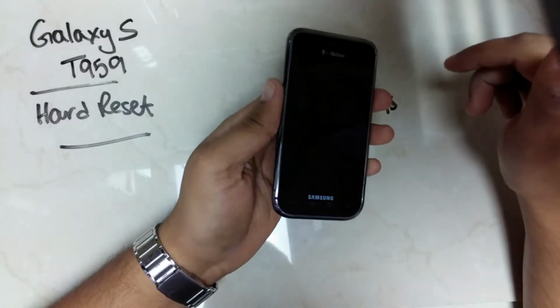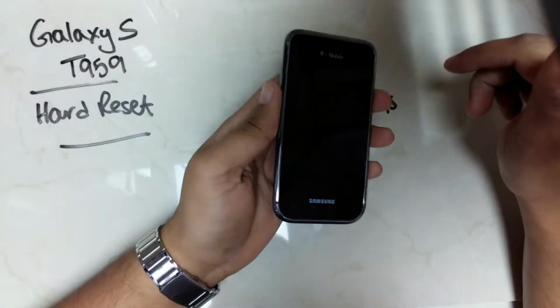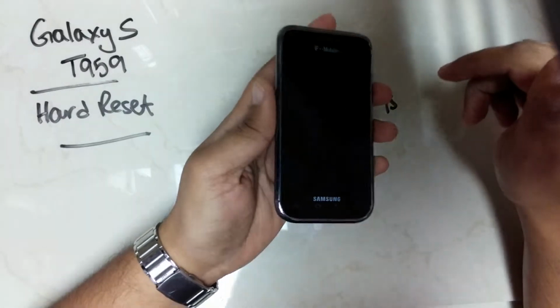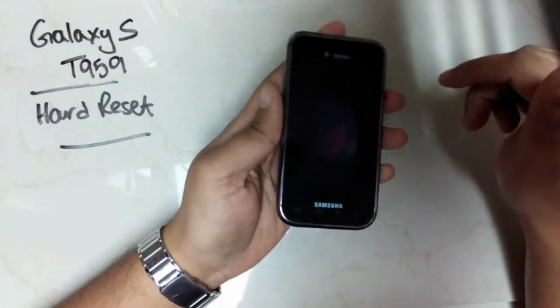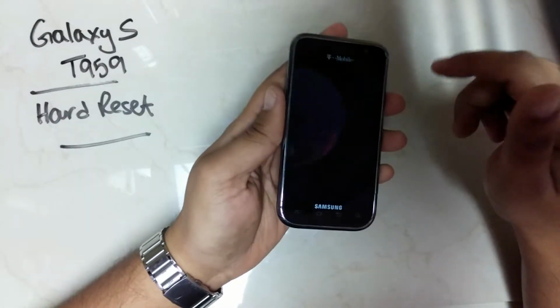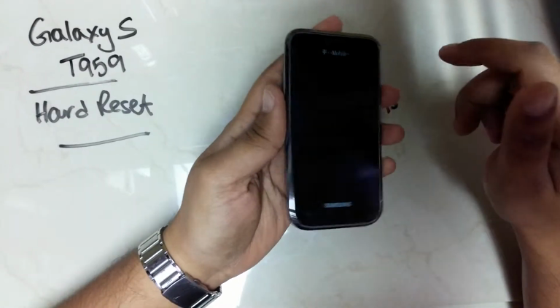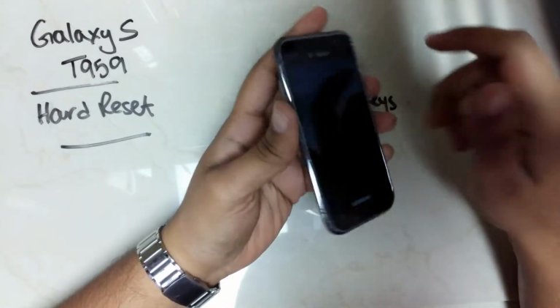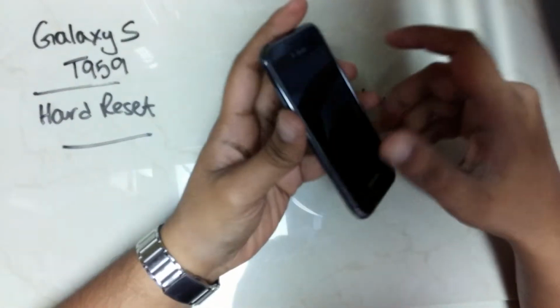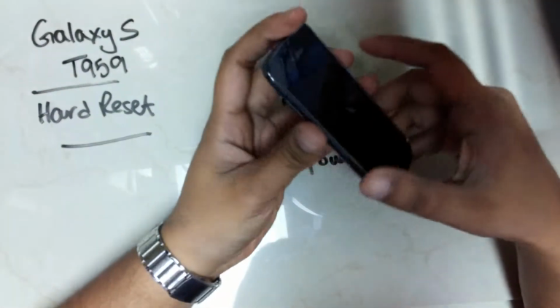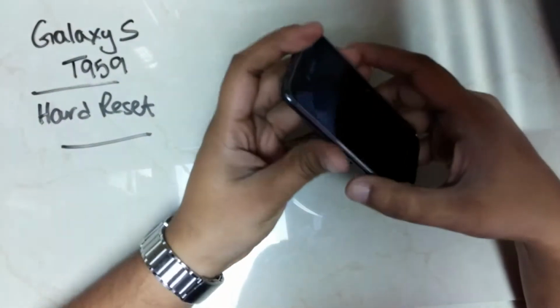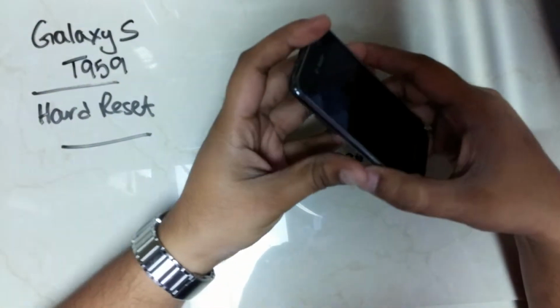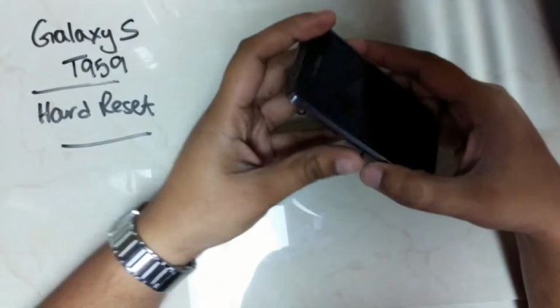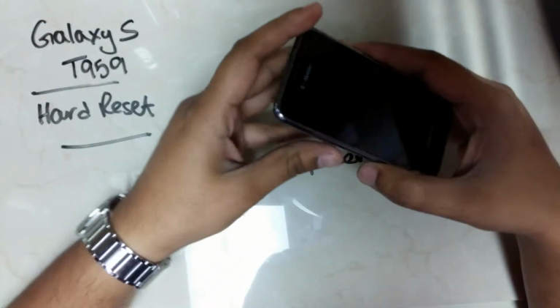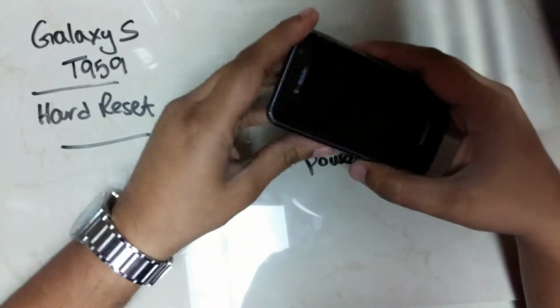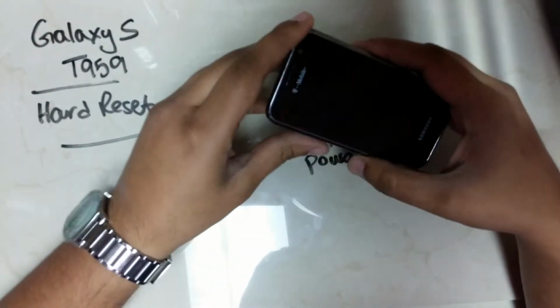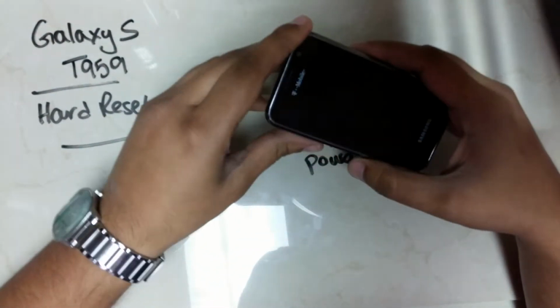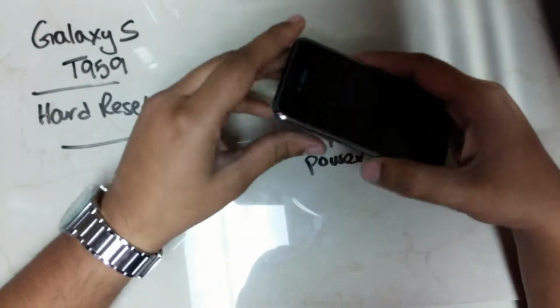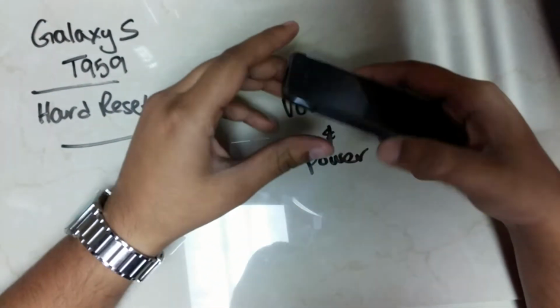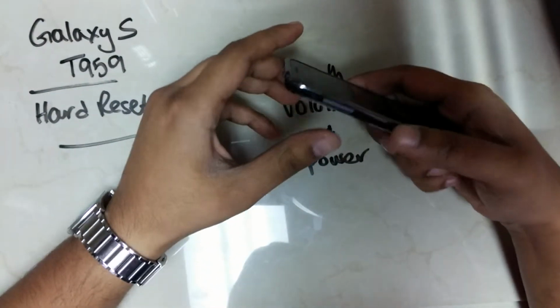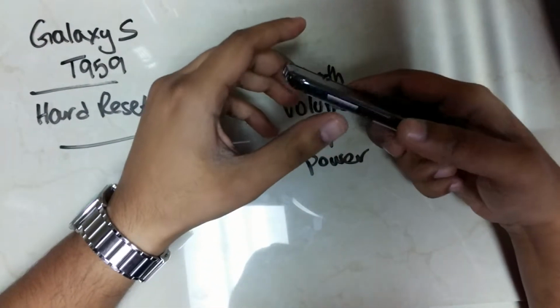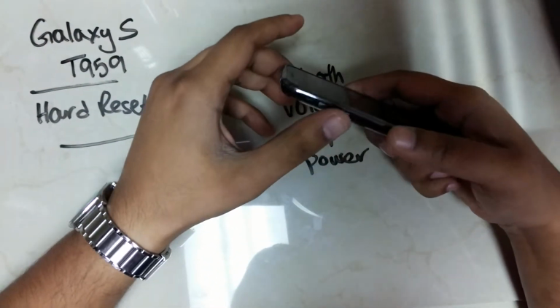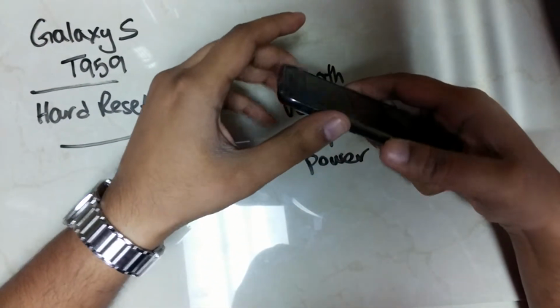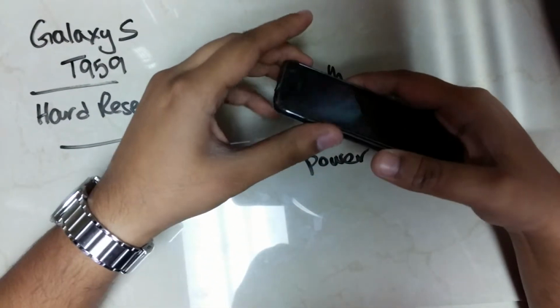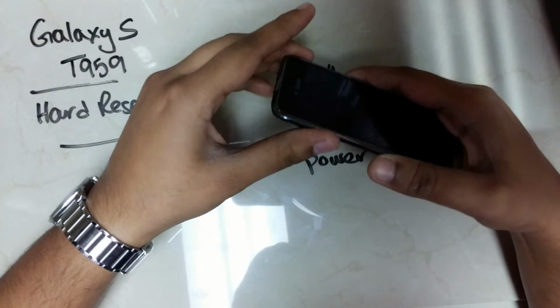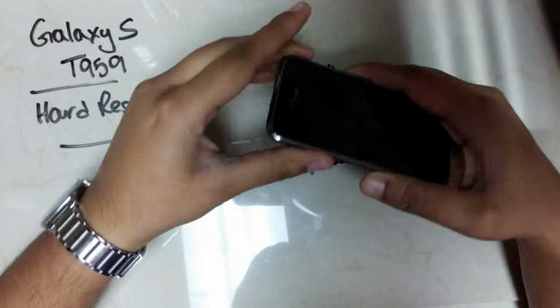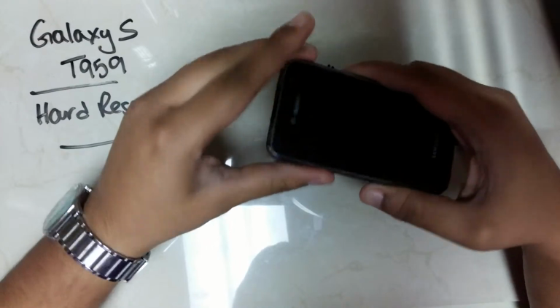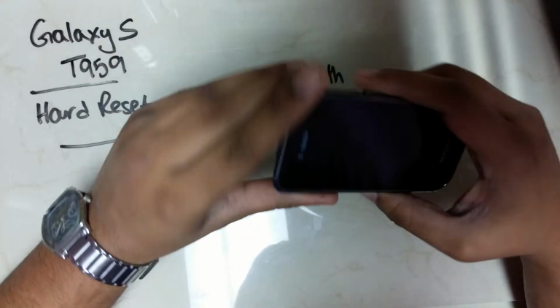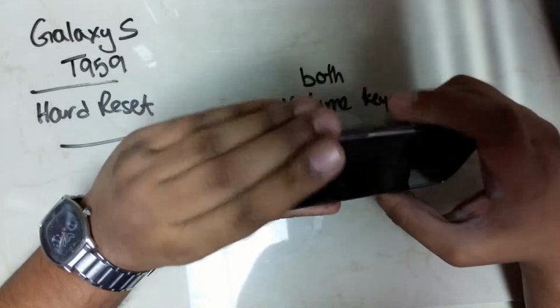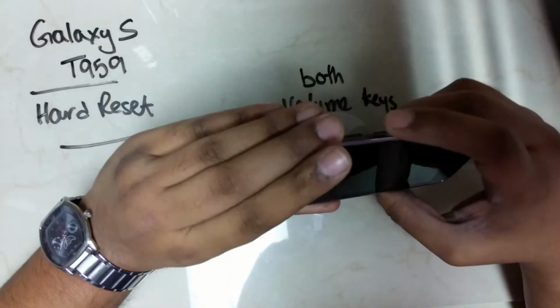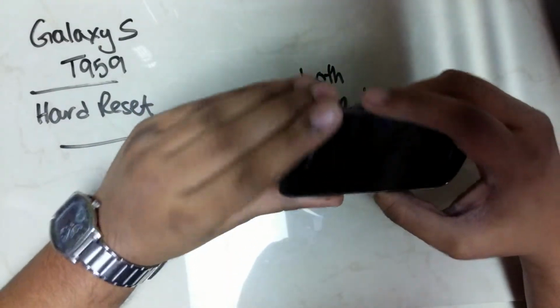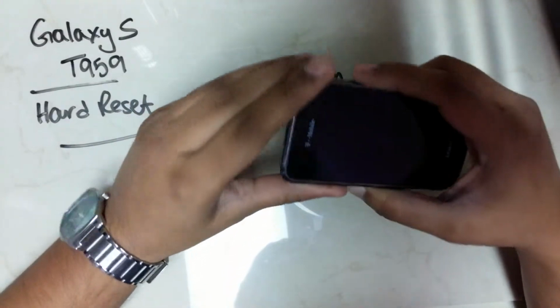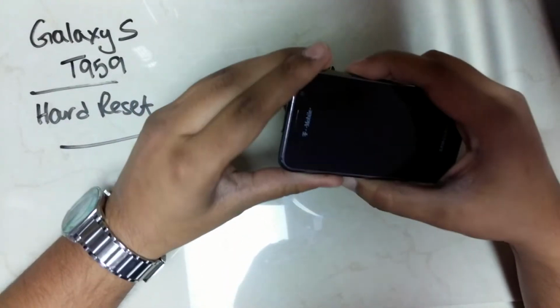To reset a Samsung Galaxy S, you're going to hold on to both volume keys and press the power key.